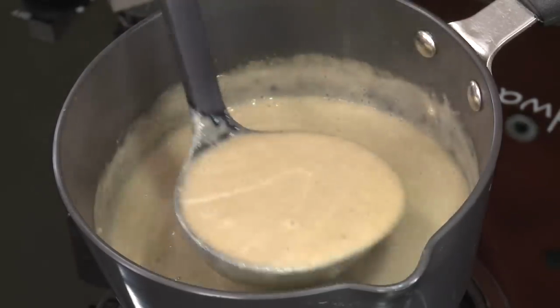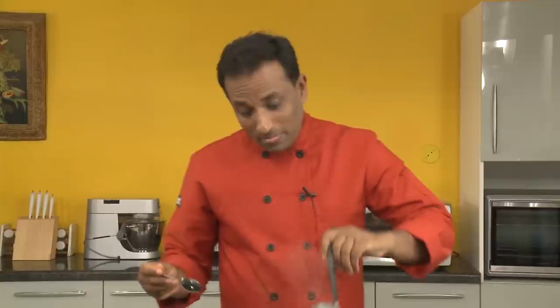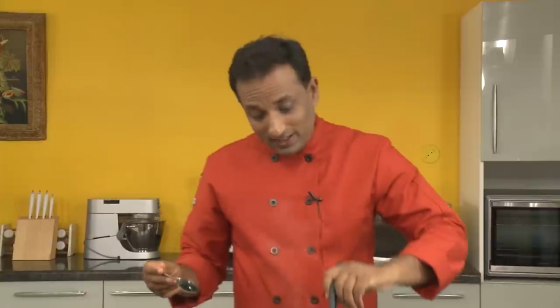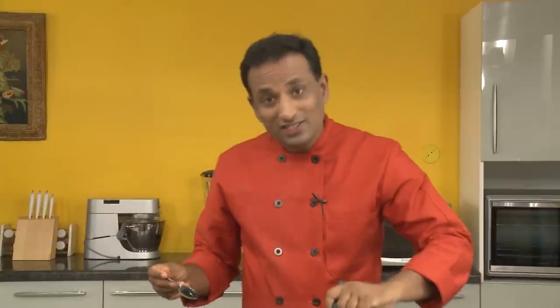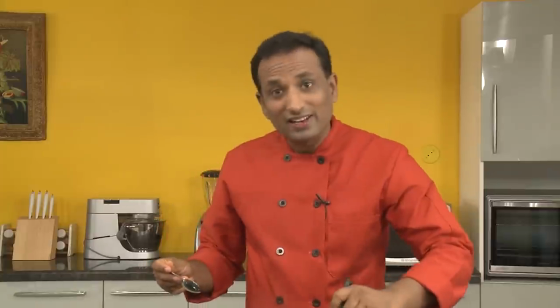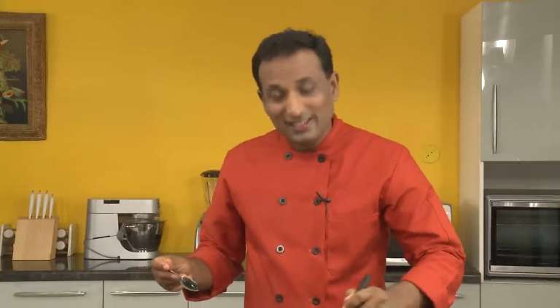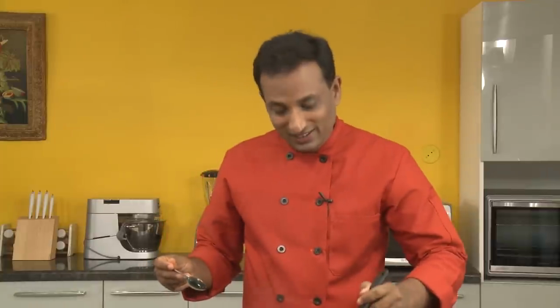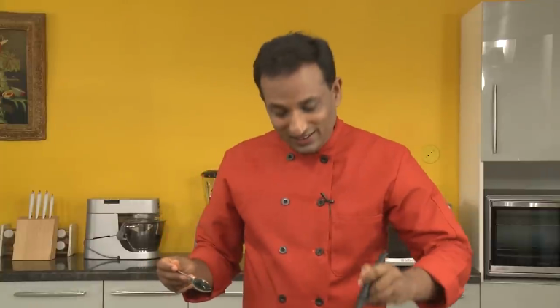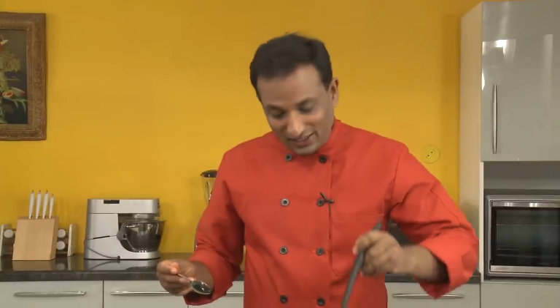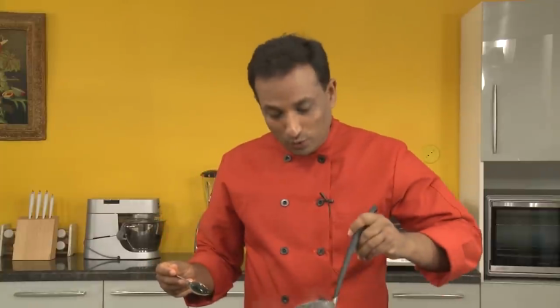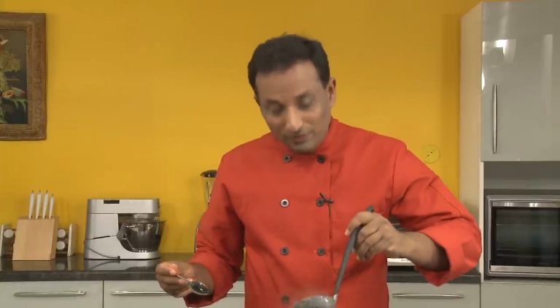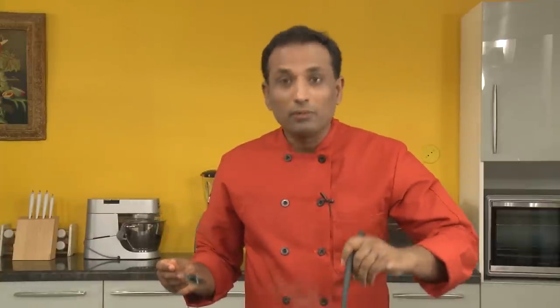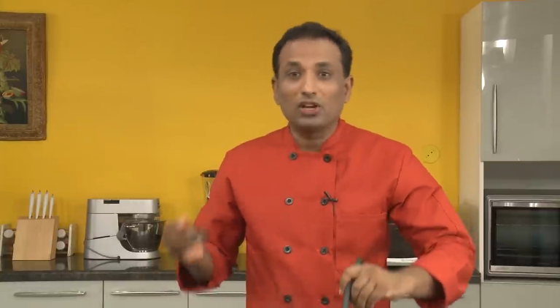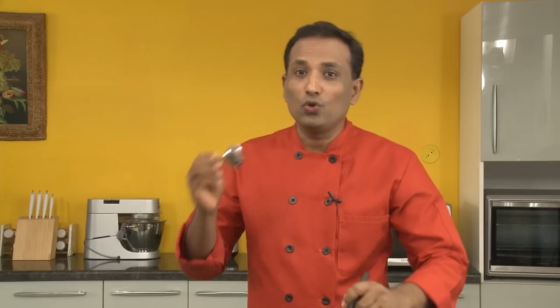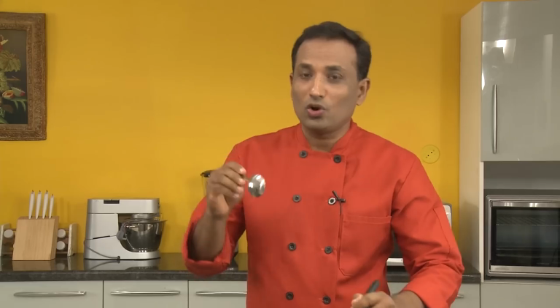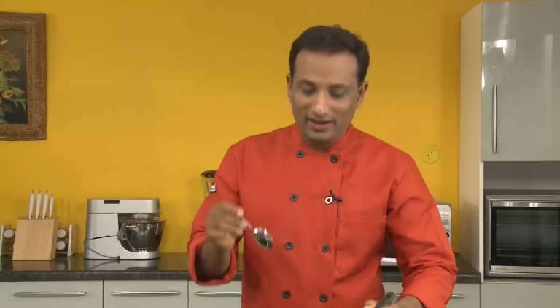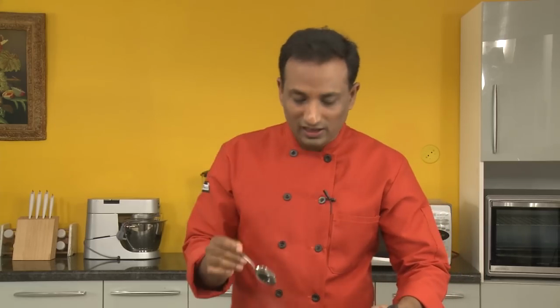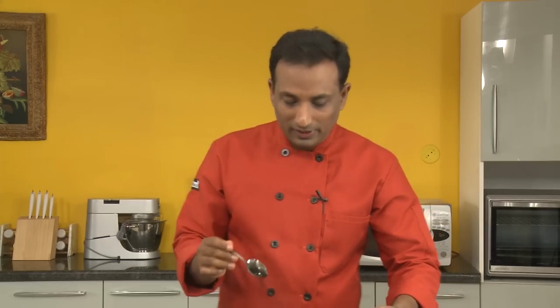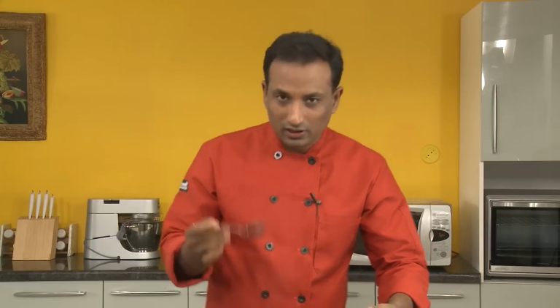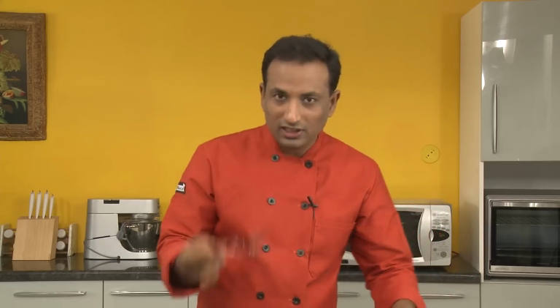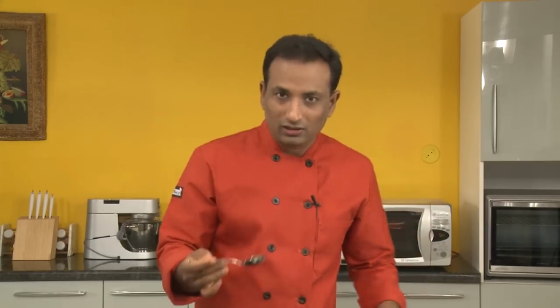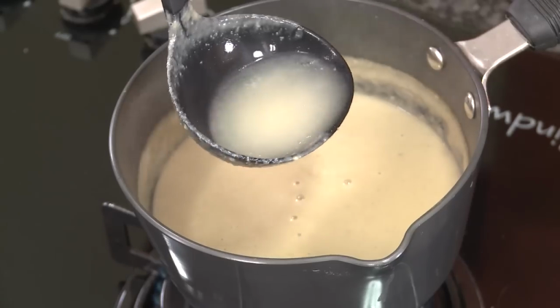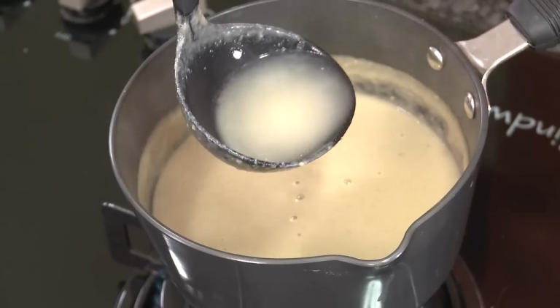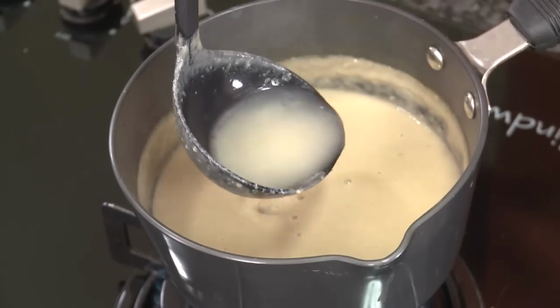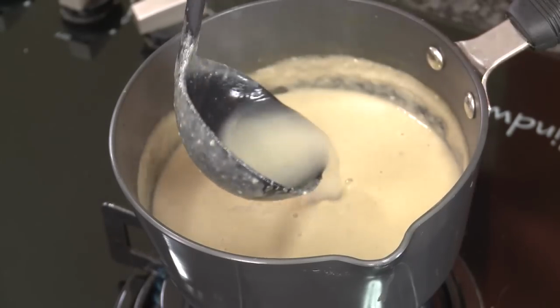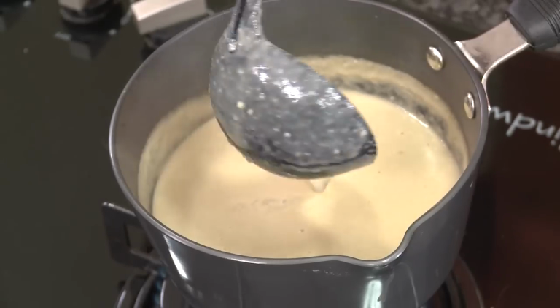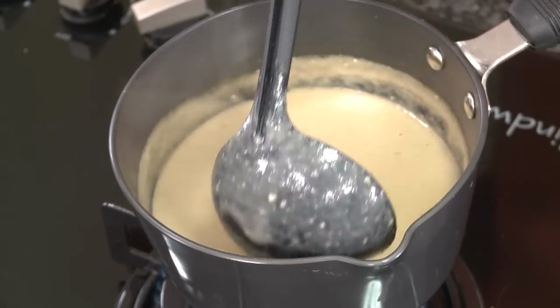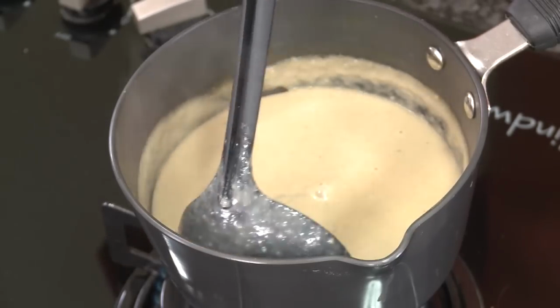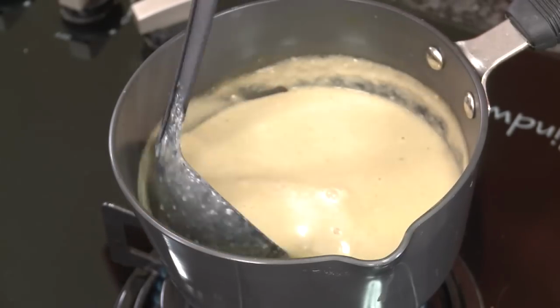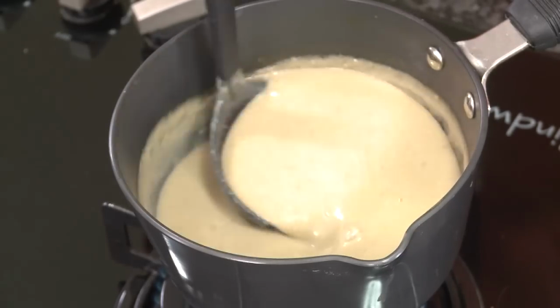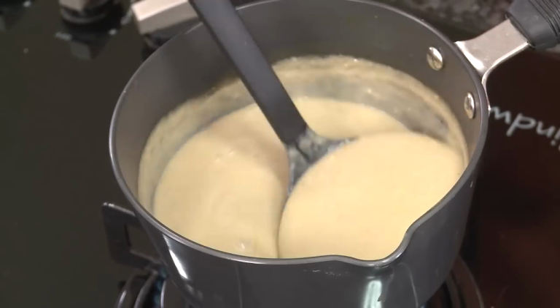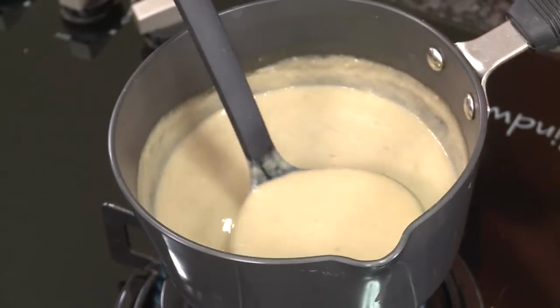Wow, this is a nice thick soup, but if you want to make it a little bit thinner, you can always add a little bit of stock and mix it in.